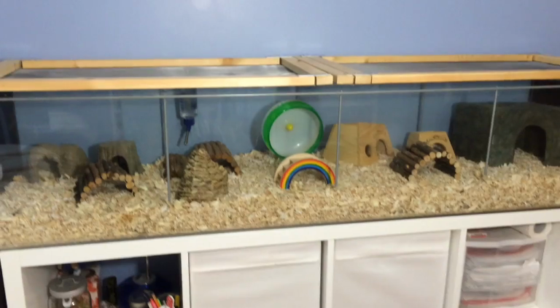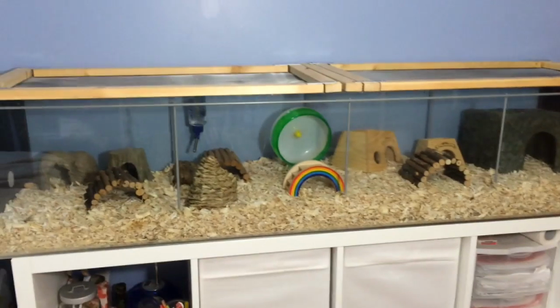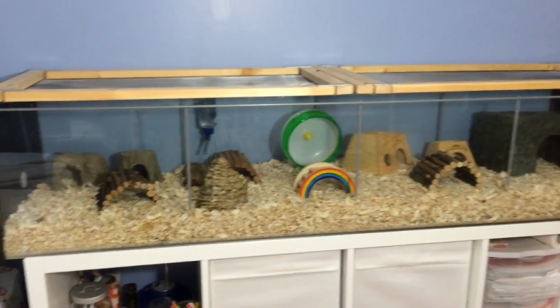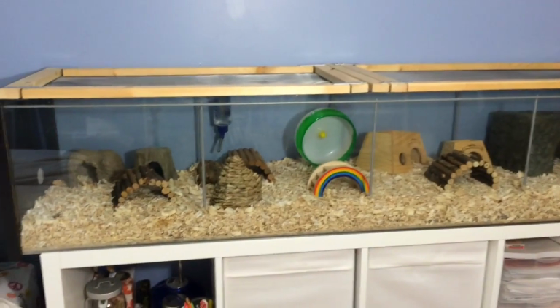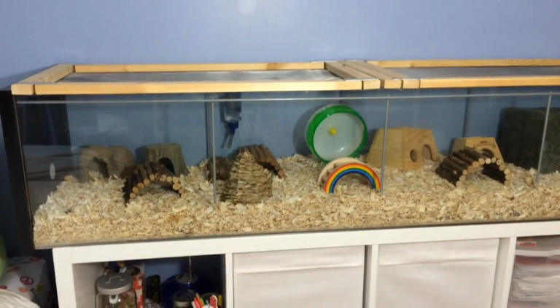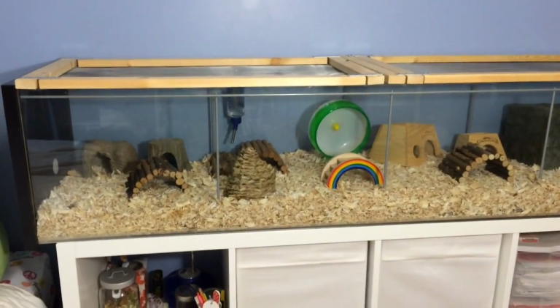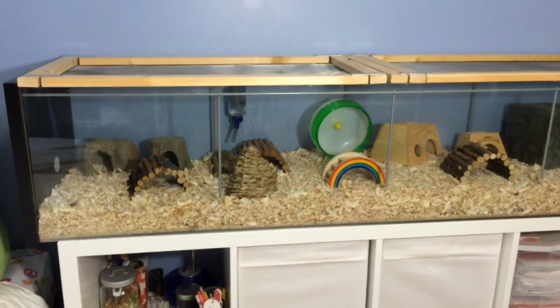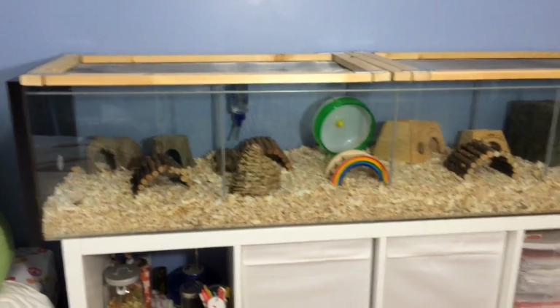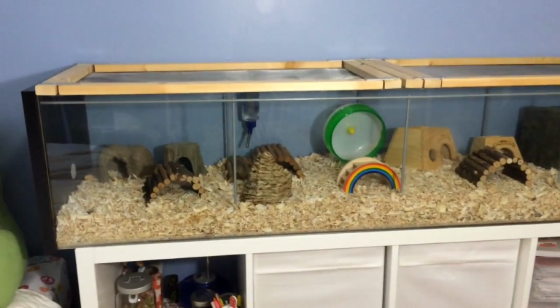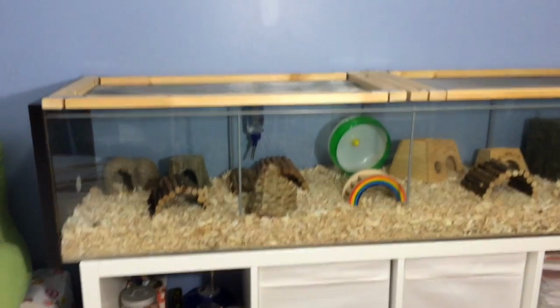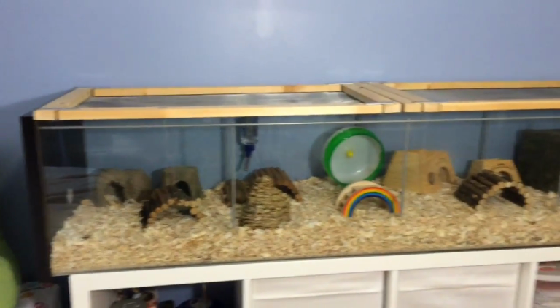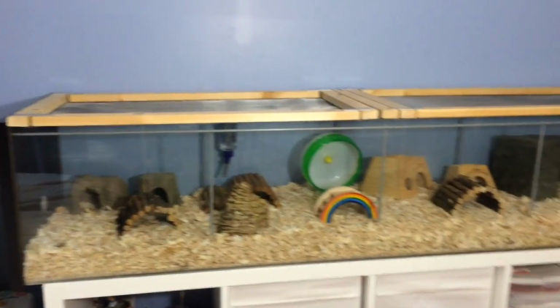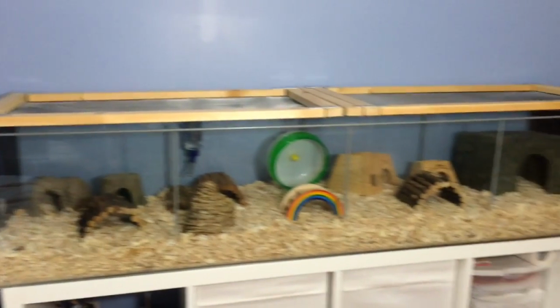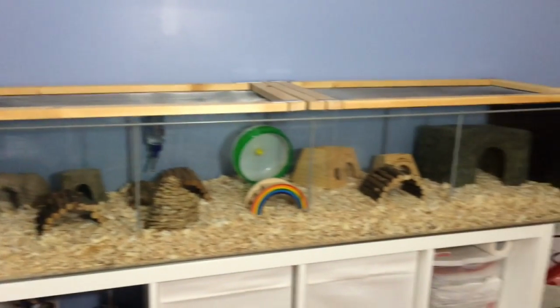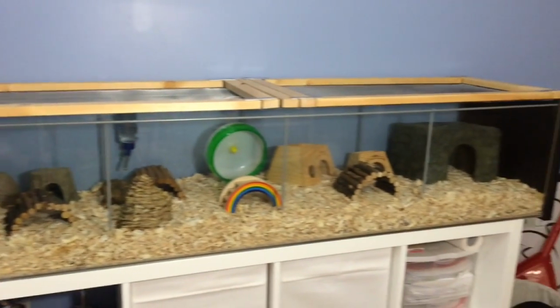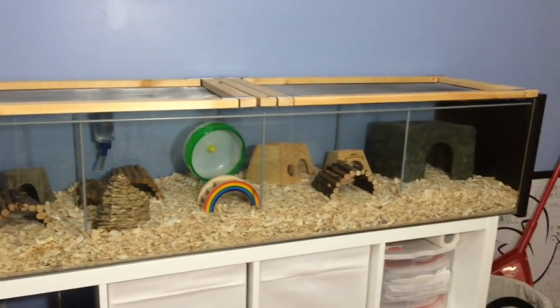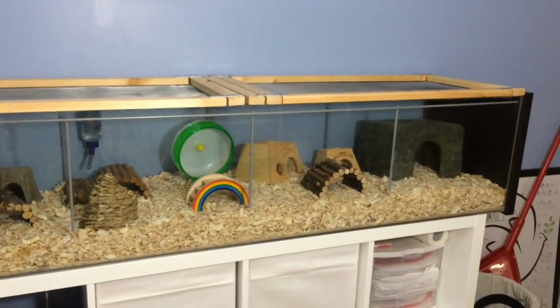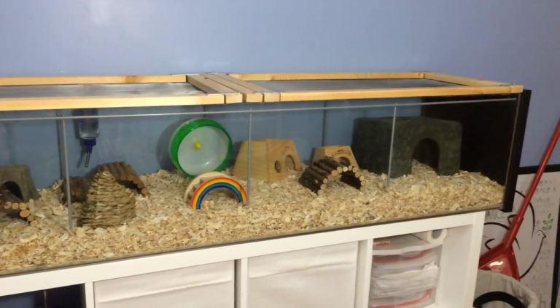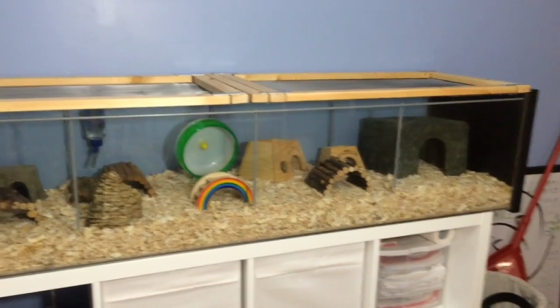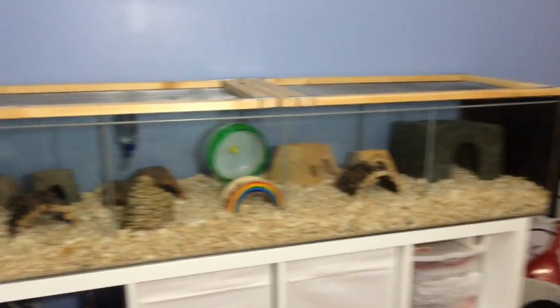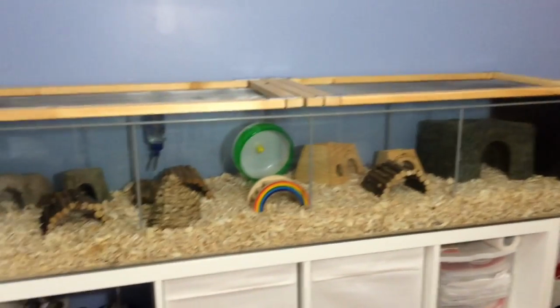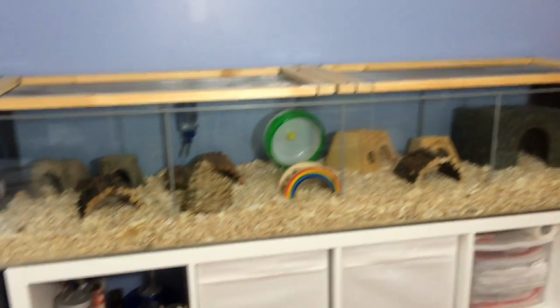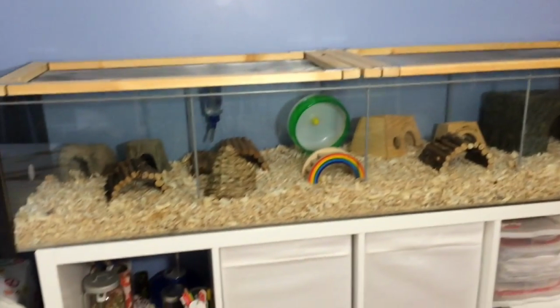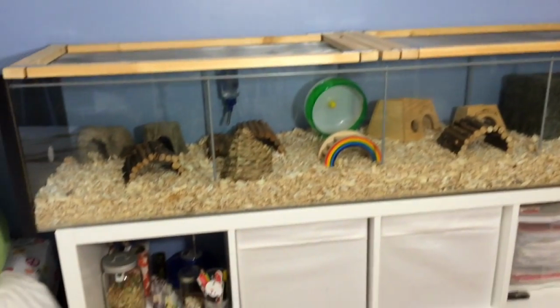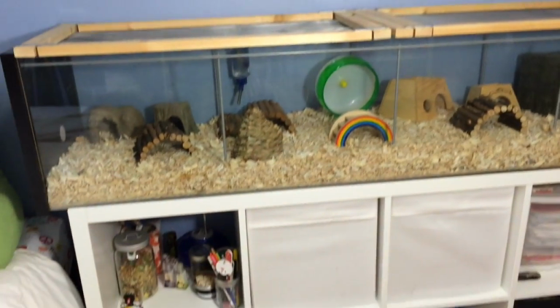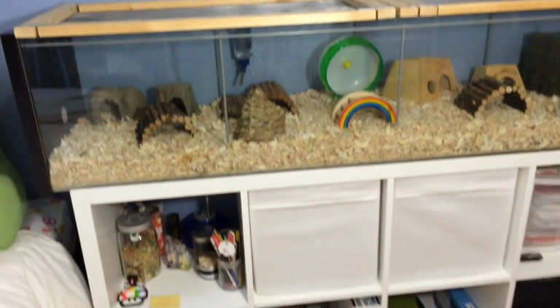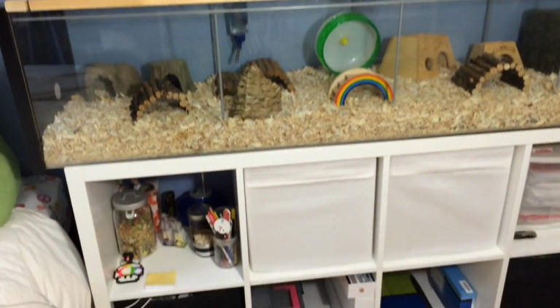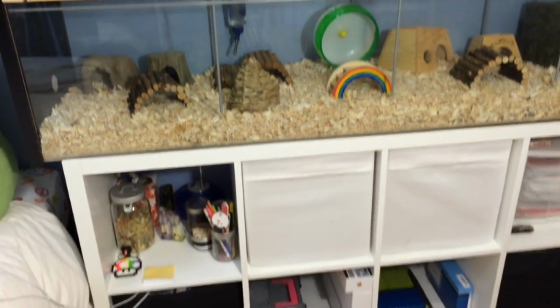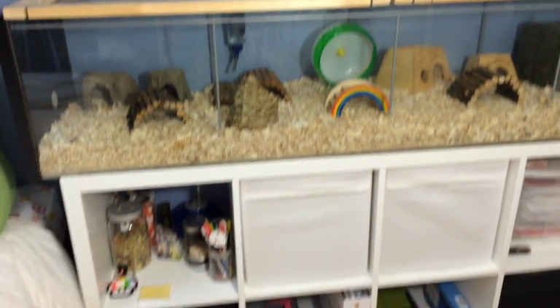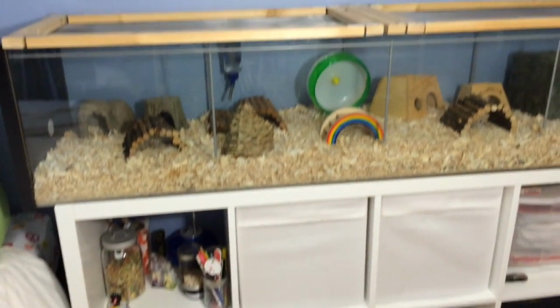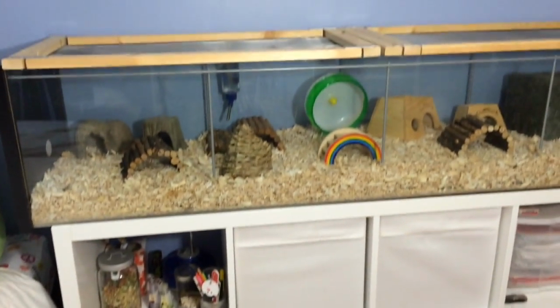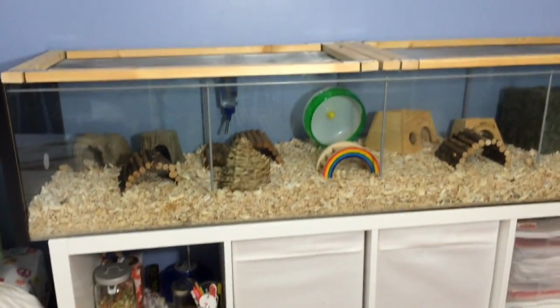Hey guys, it's Jamie, and in today's video I'm going to be showing you all of my hamster supplies.